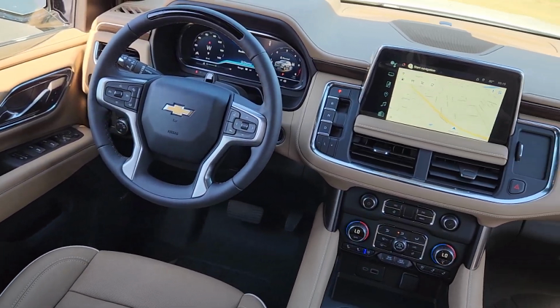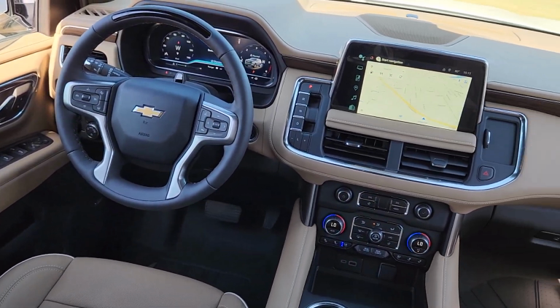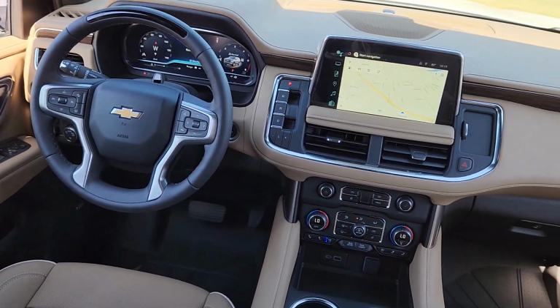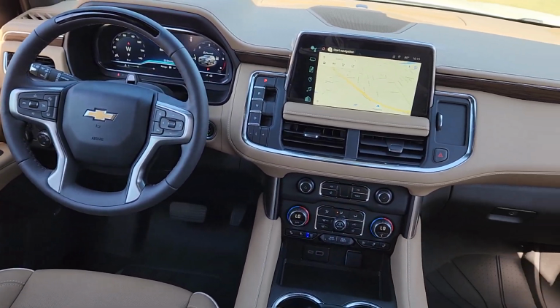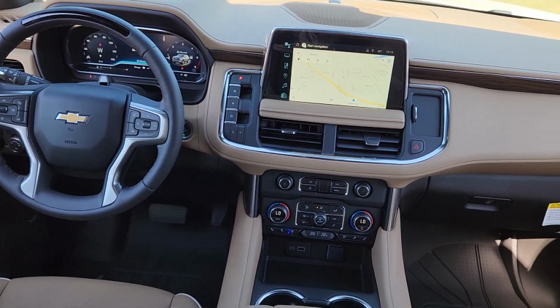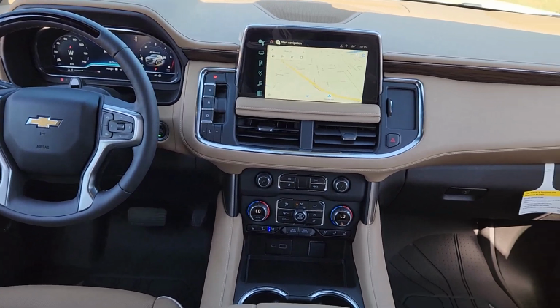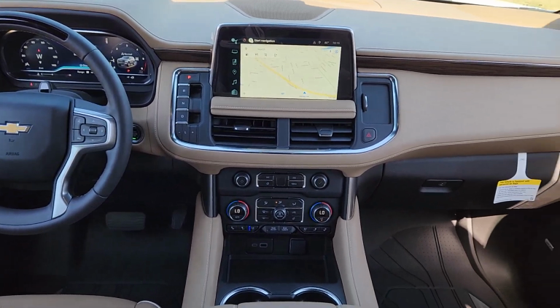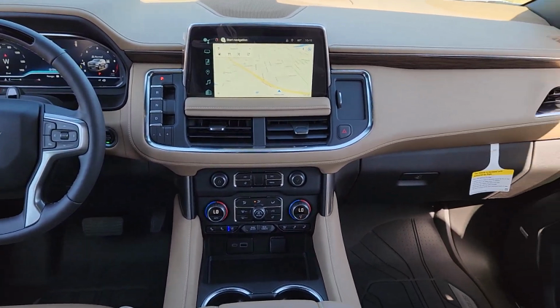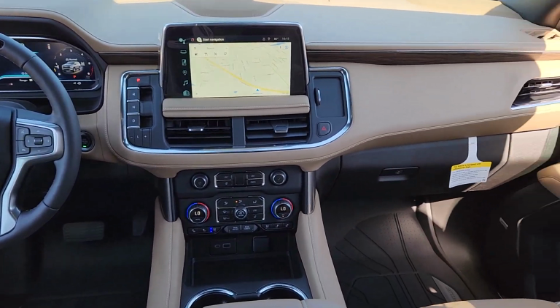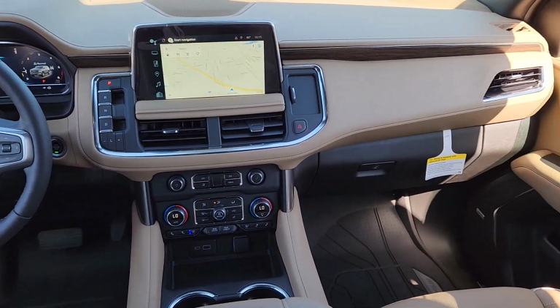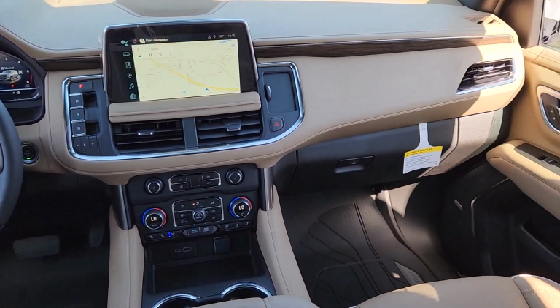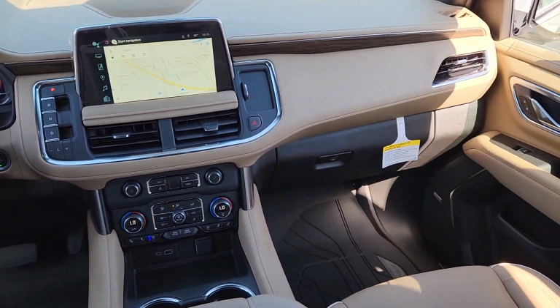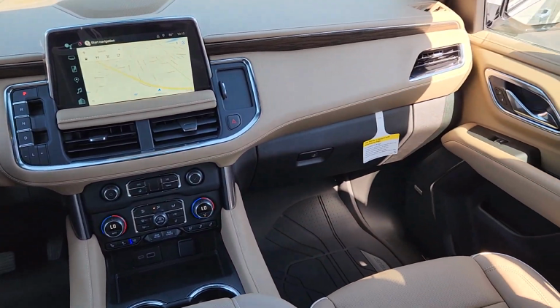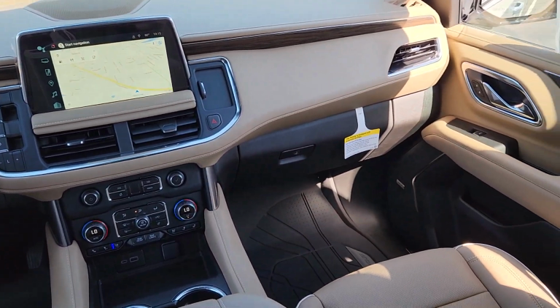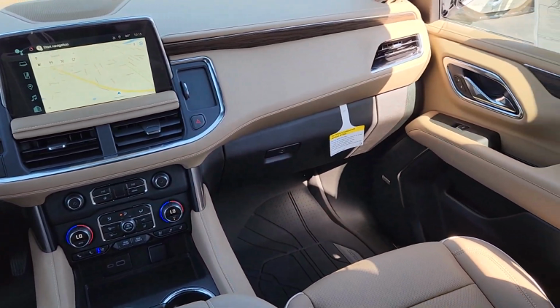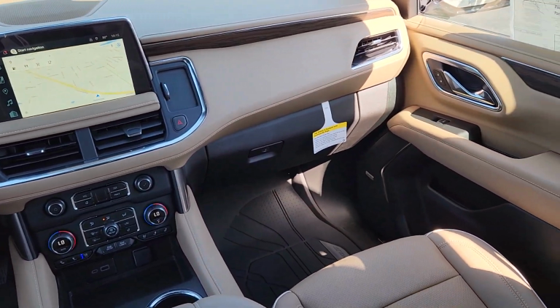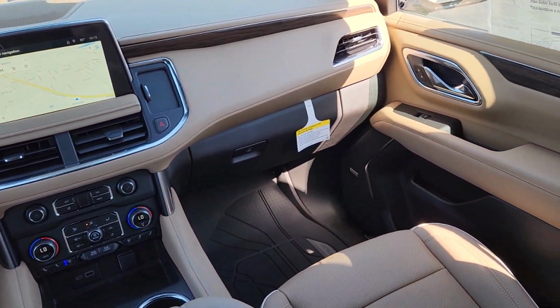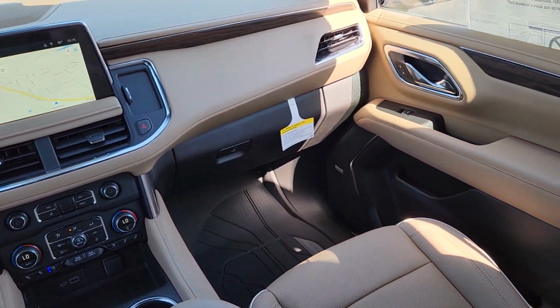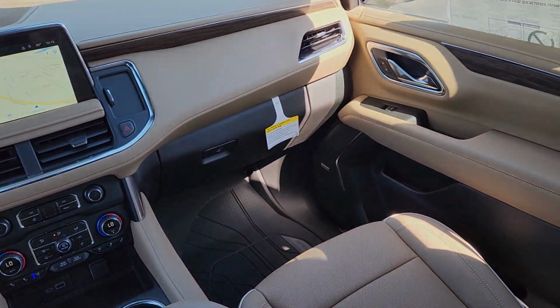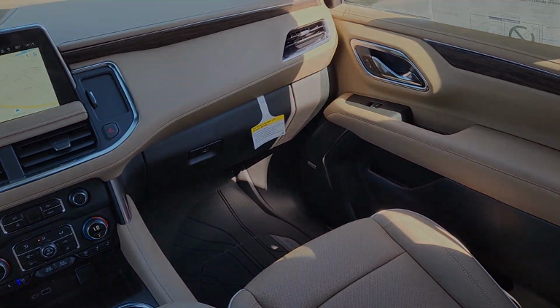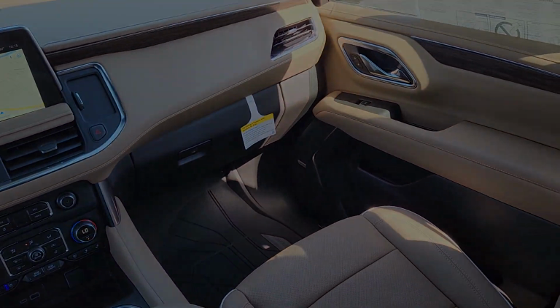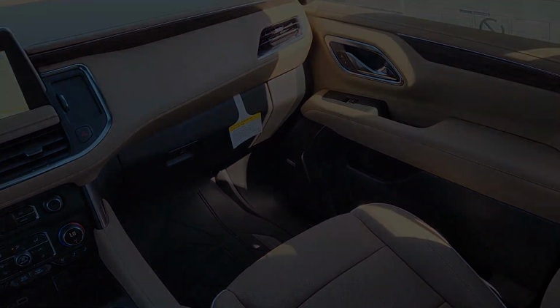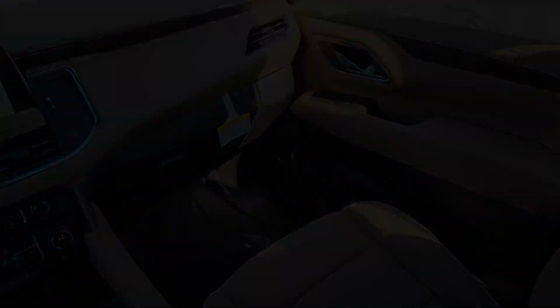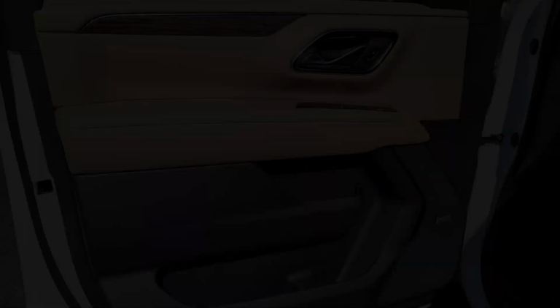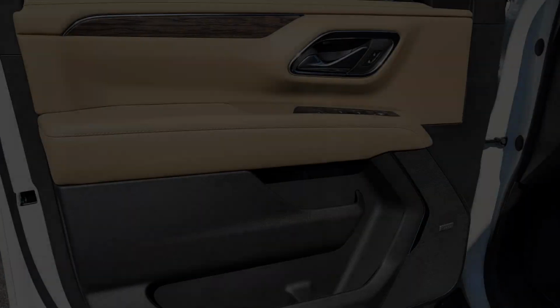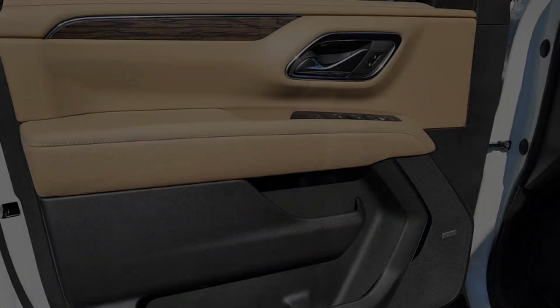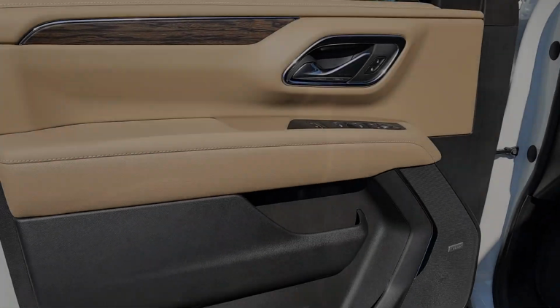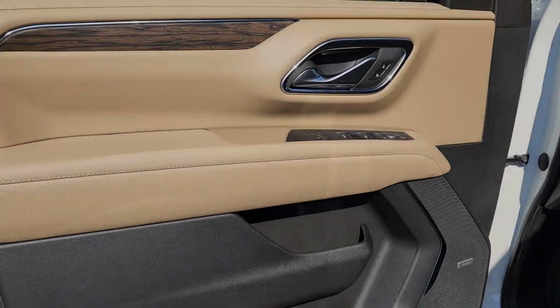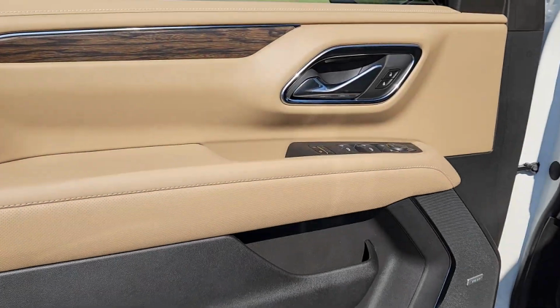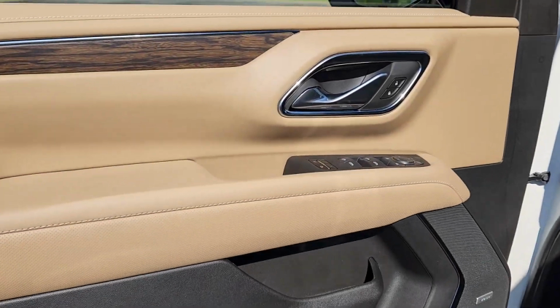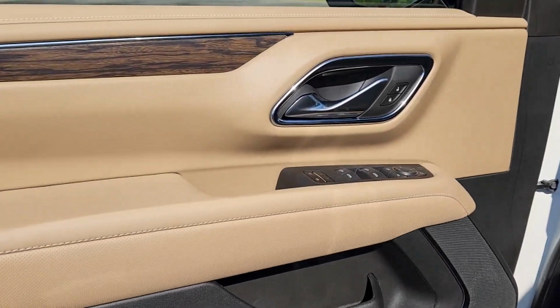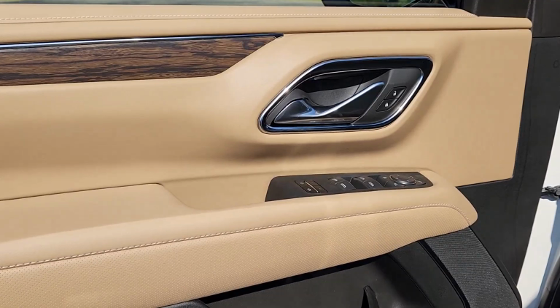Panoramic roof, lane departure warning, heated driver's seat, hands-free liftgate, and navigation system.